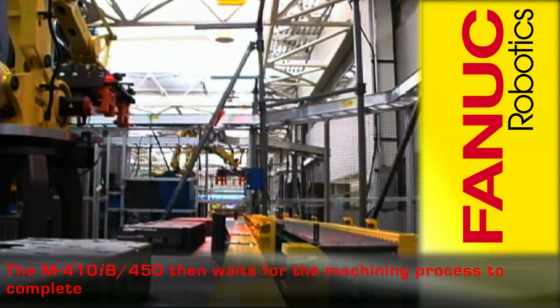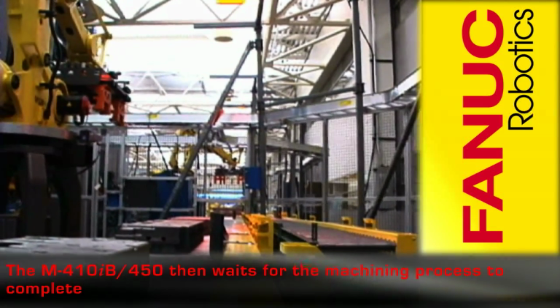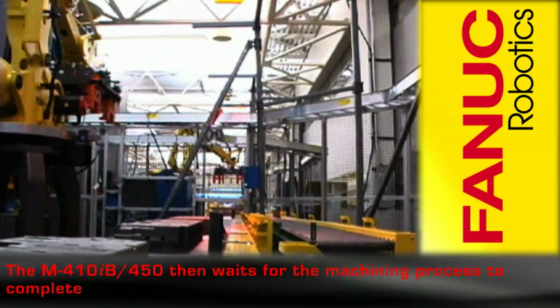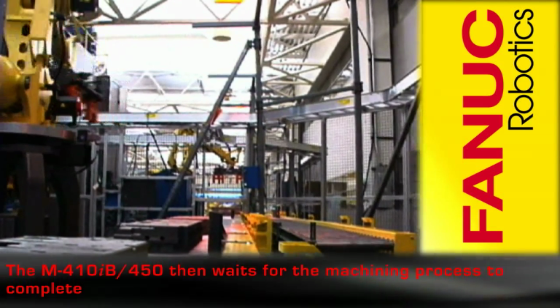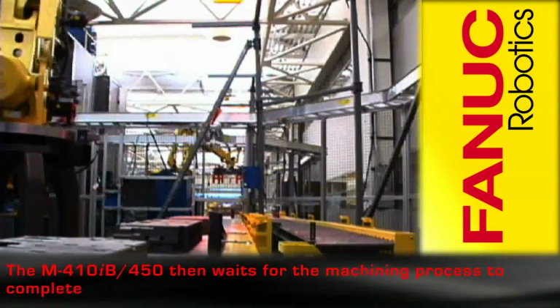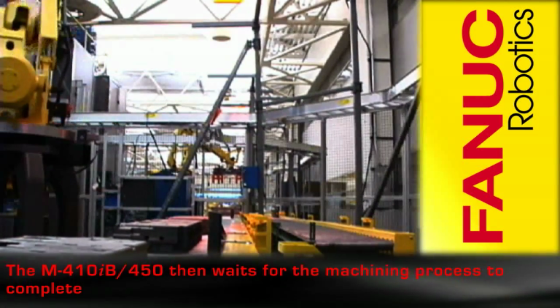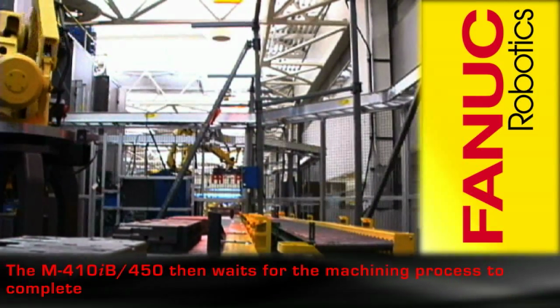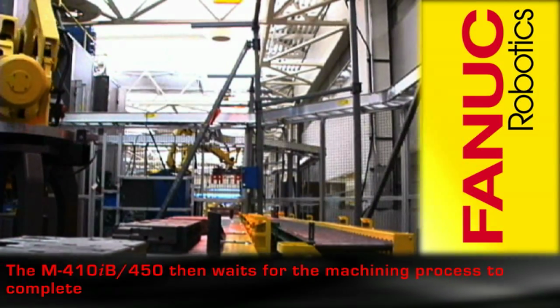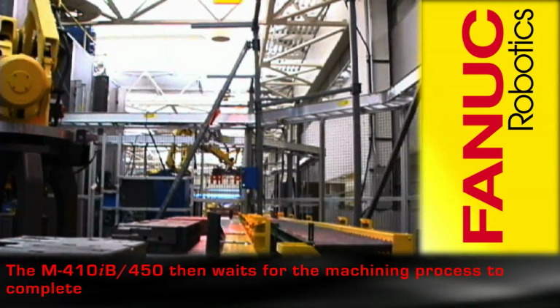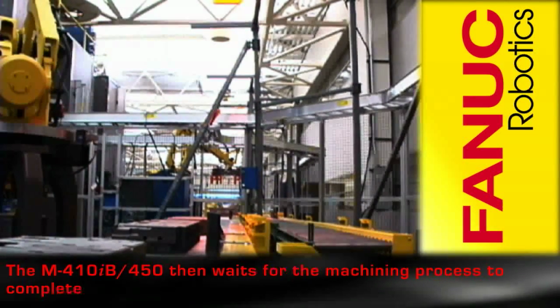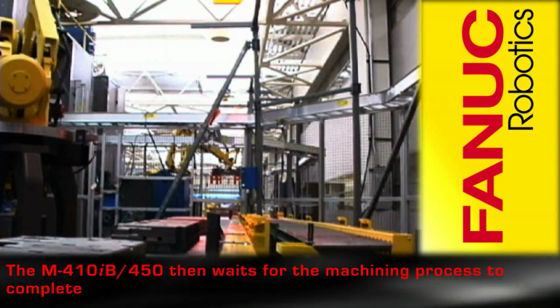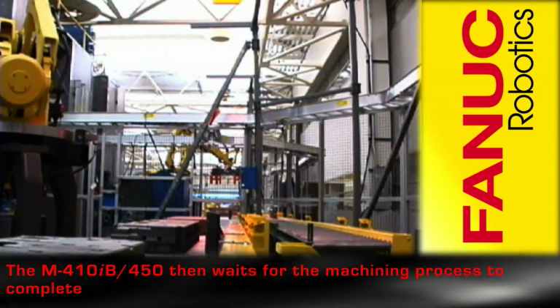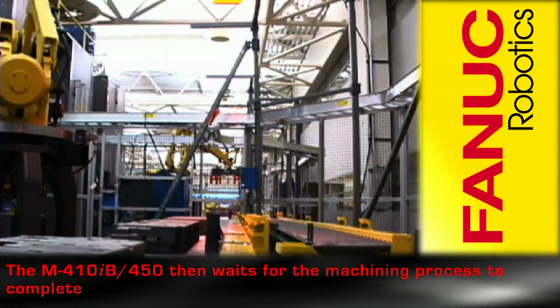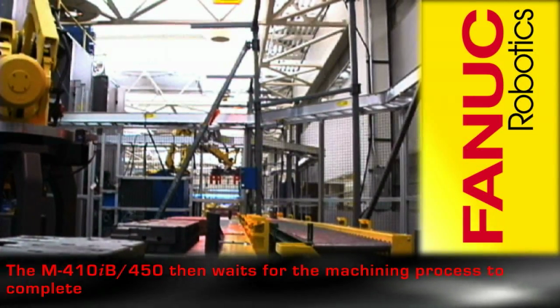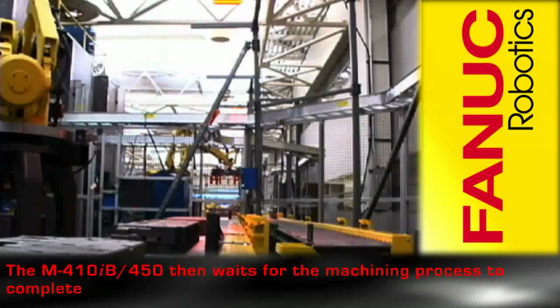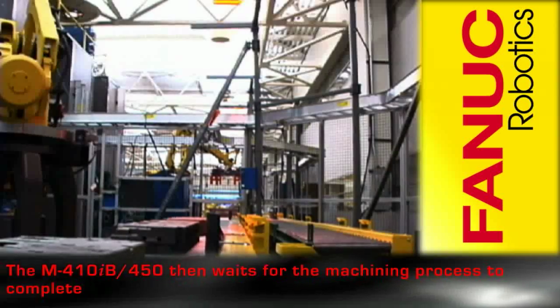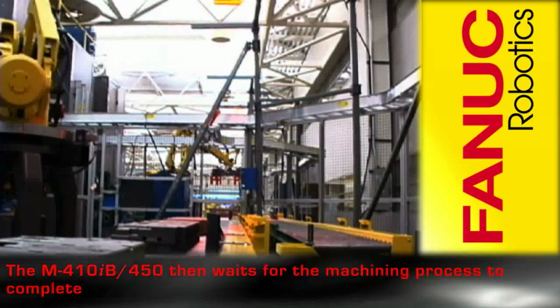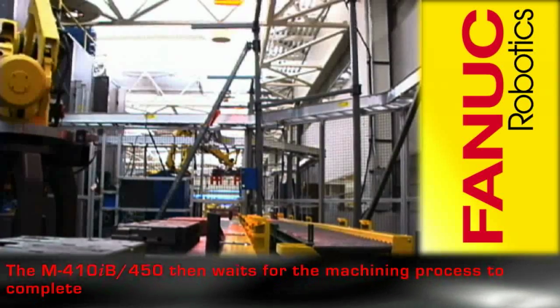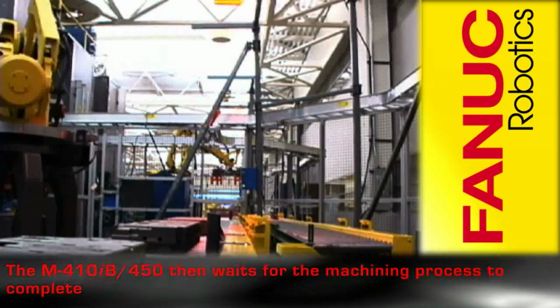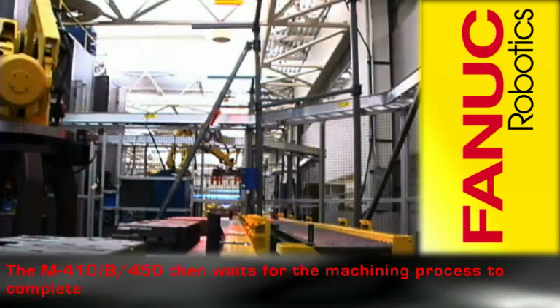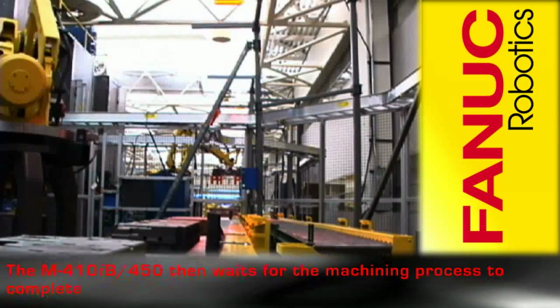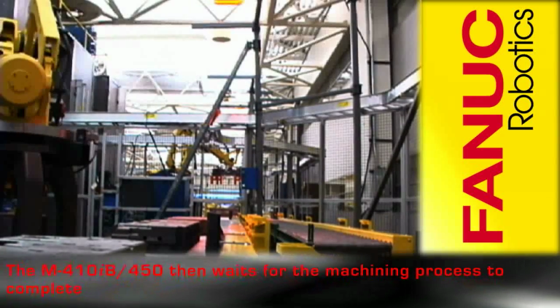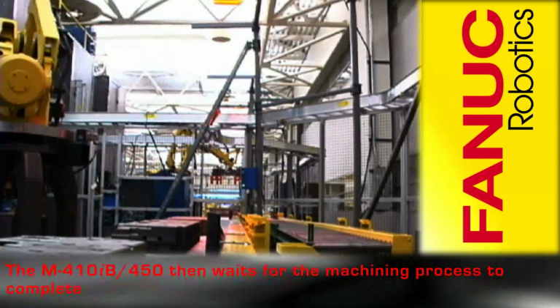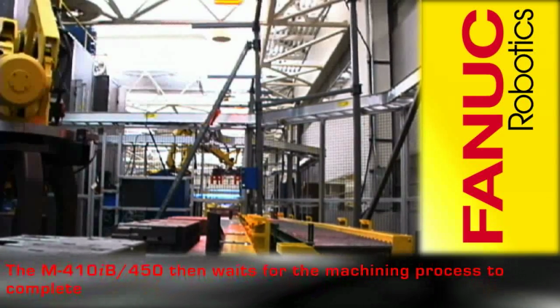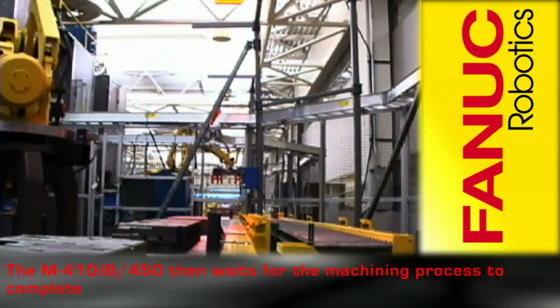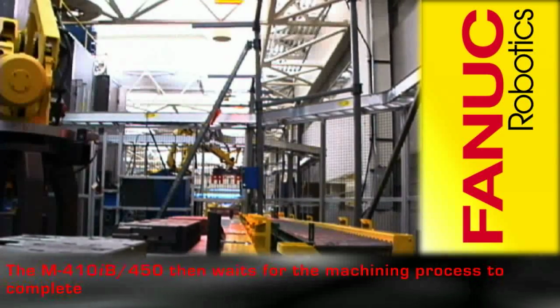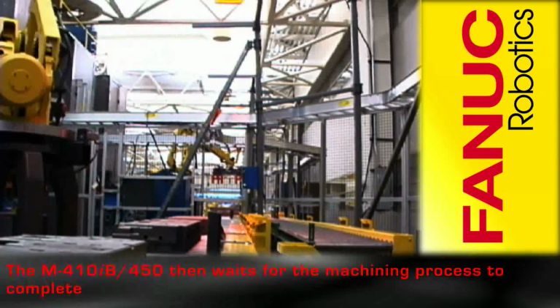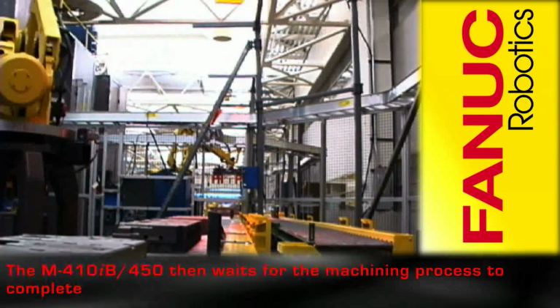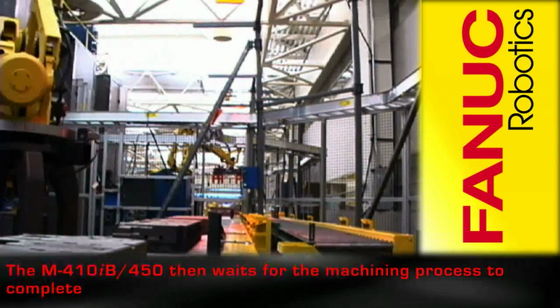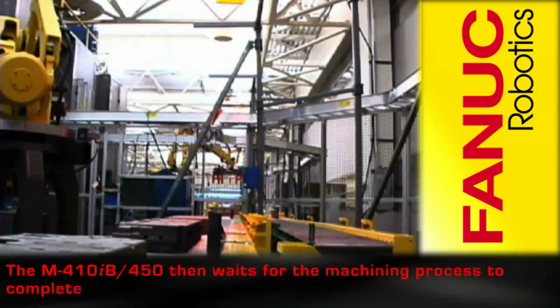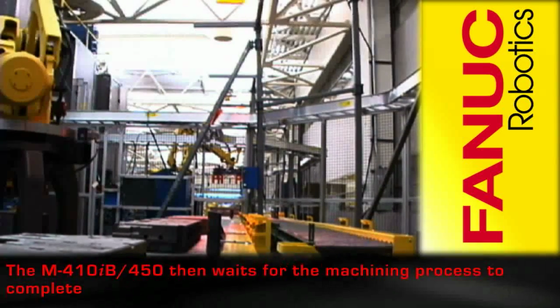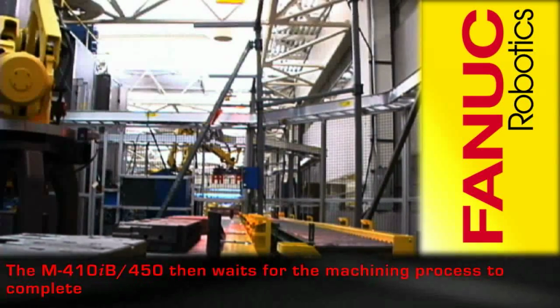The M410iB450 then waits for the machining process to complete to initiate another parts transfer.